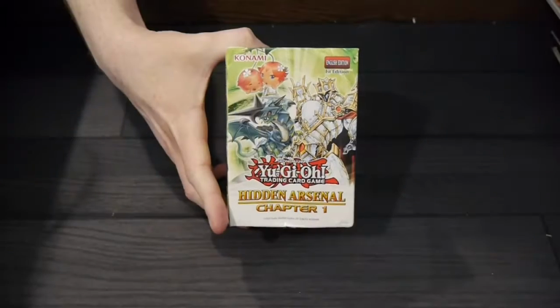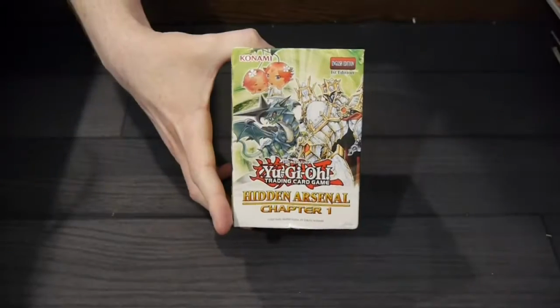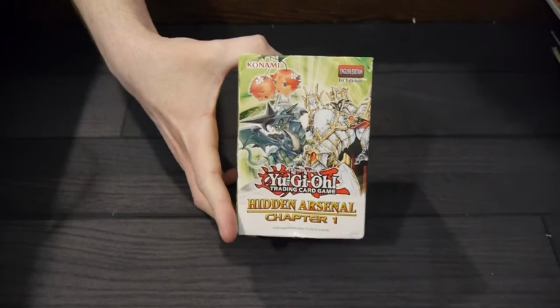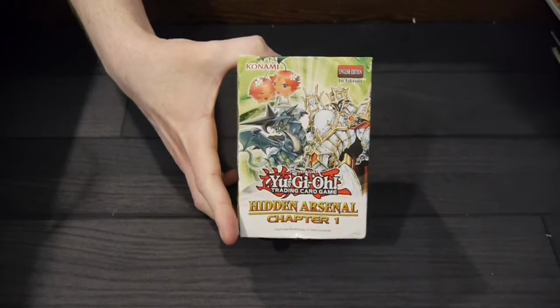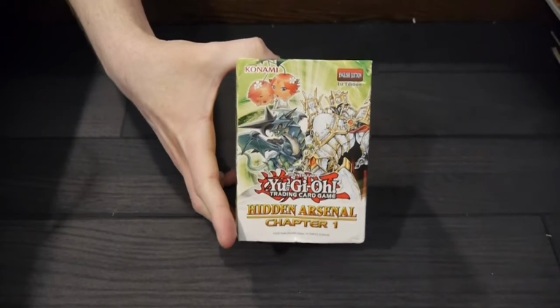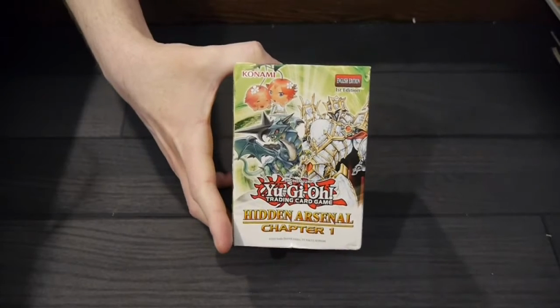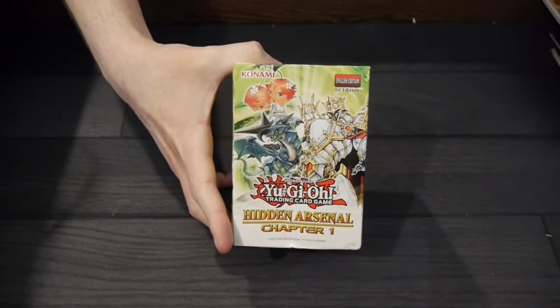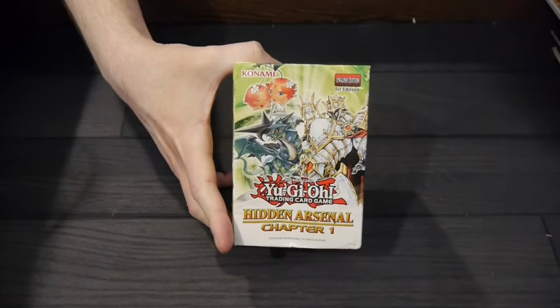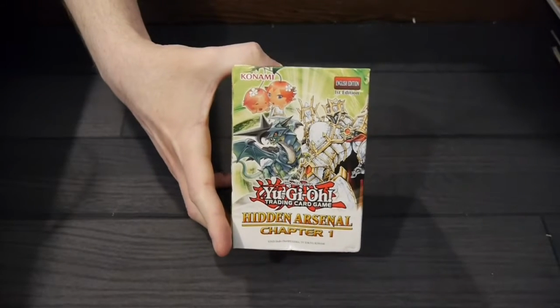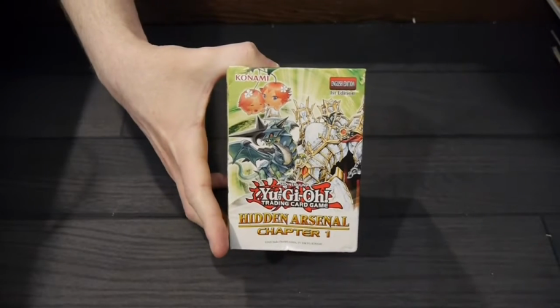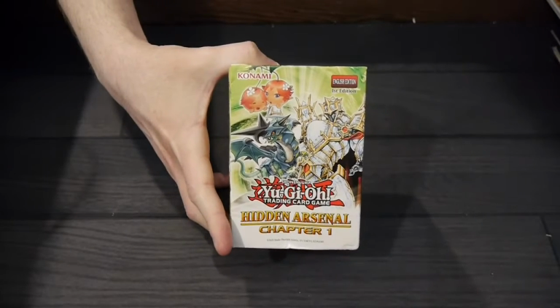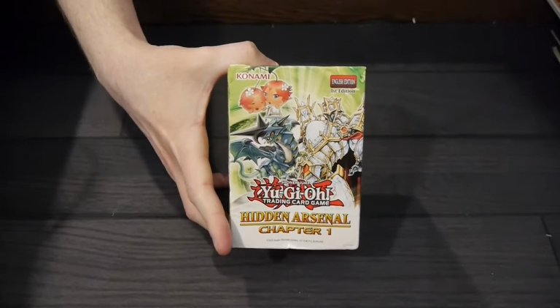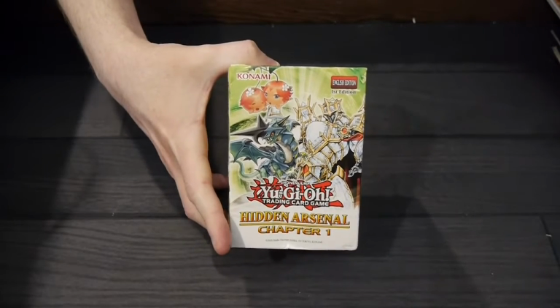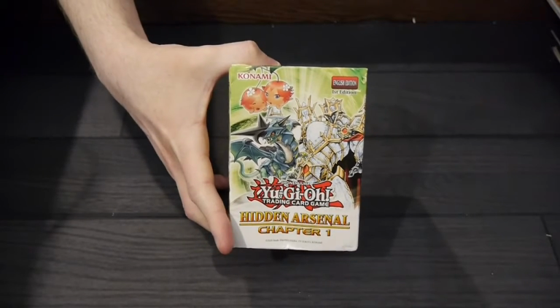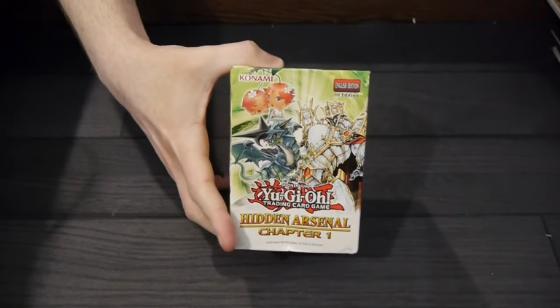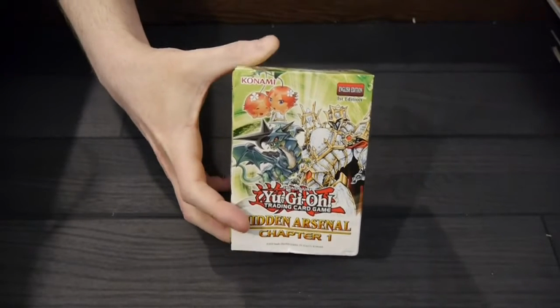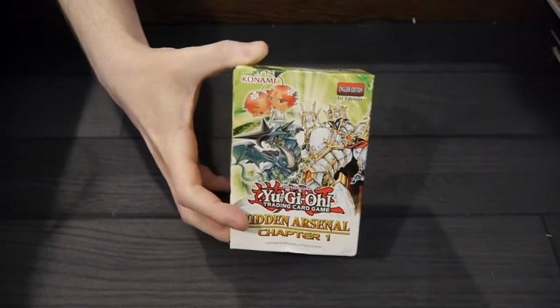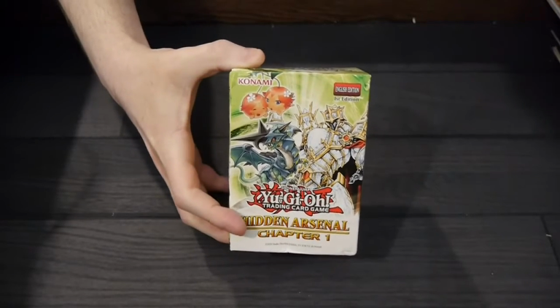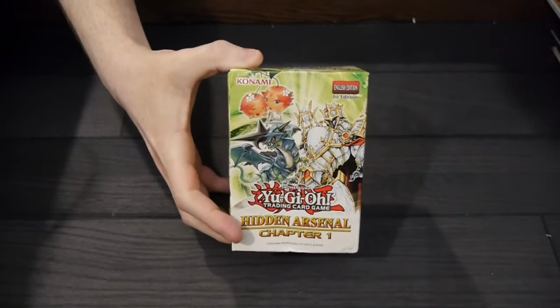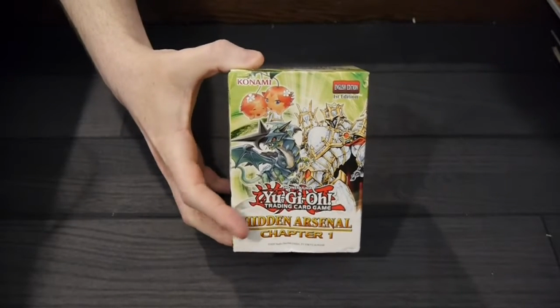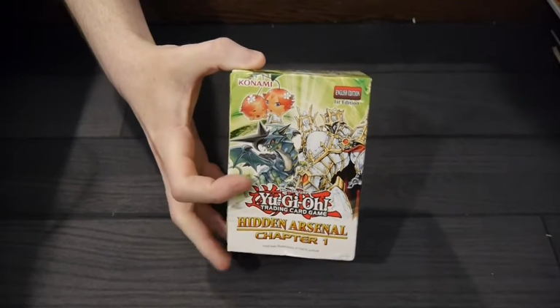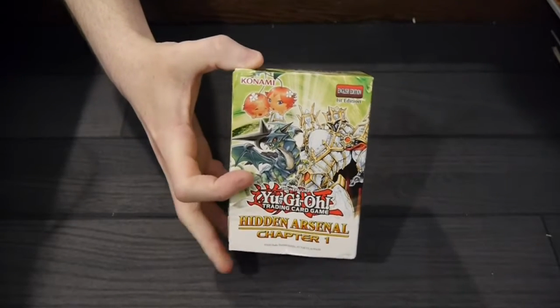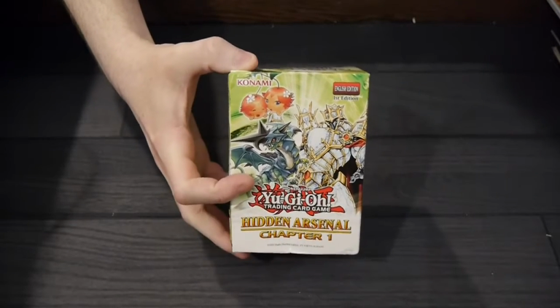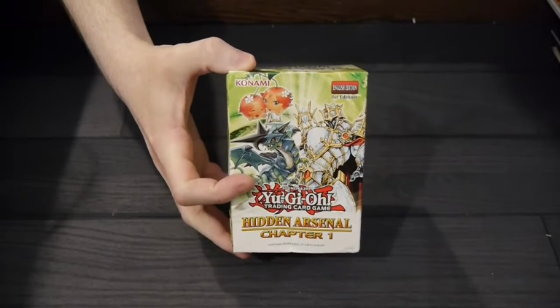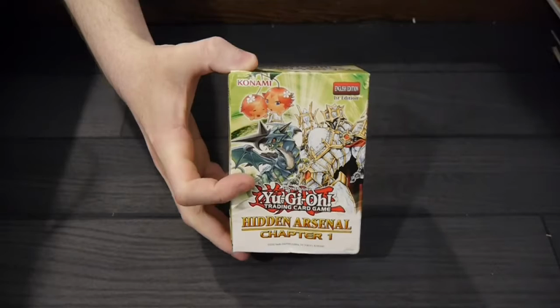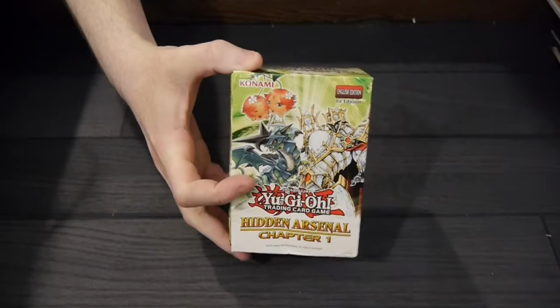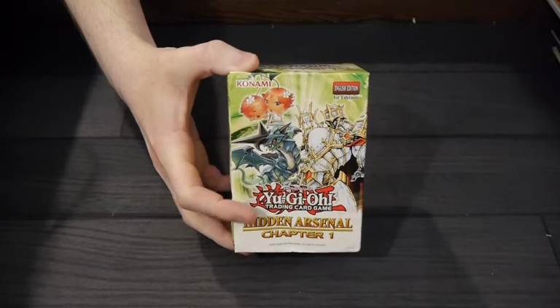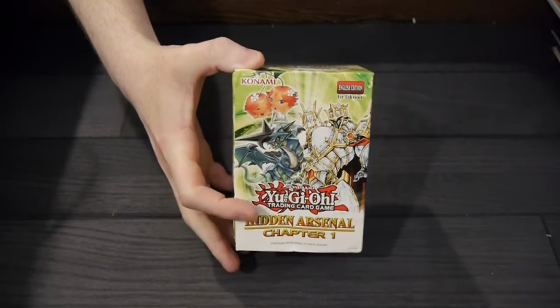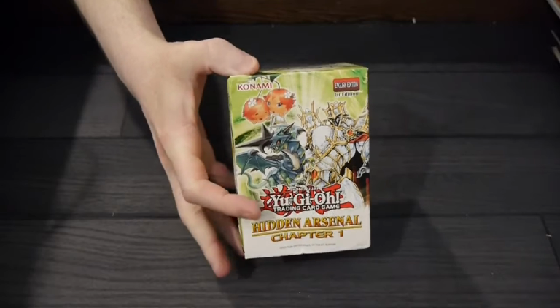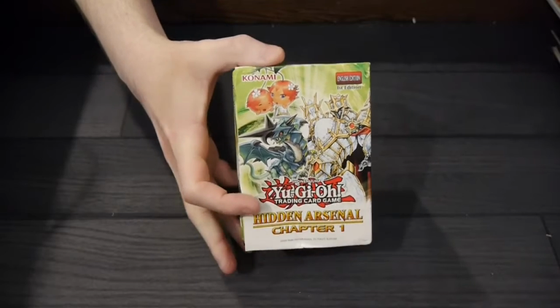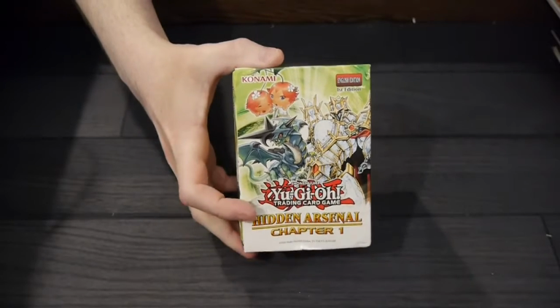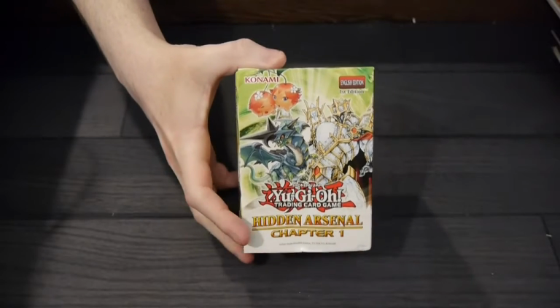Hey, welcome to Board Game Today. I'm Brett, and in my hands is the Yu-Gi-Oh! trading card game Hidden Arsenal Chapter 1.